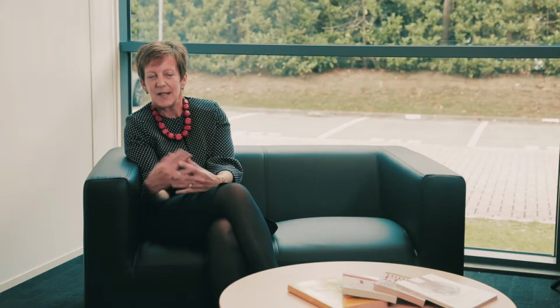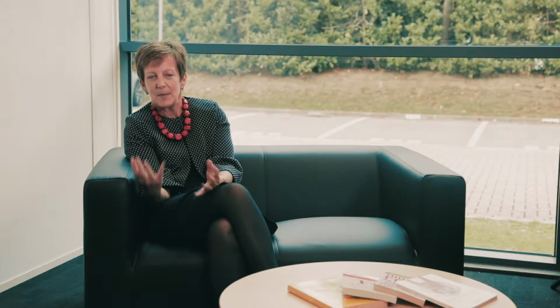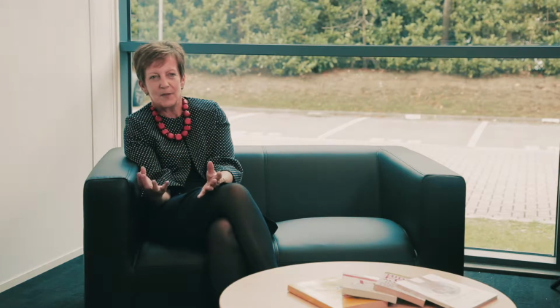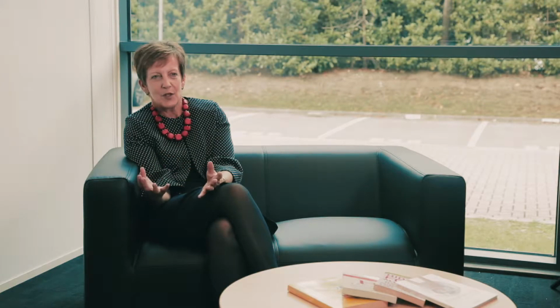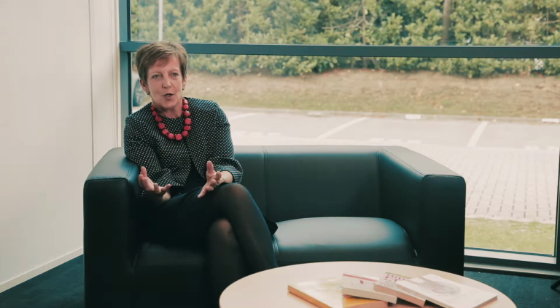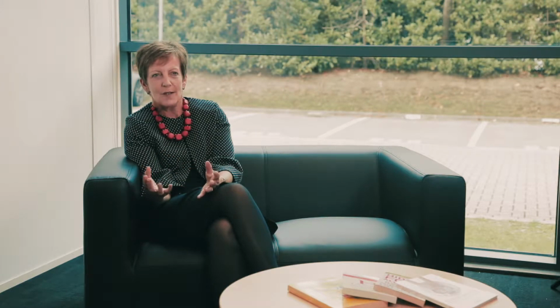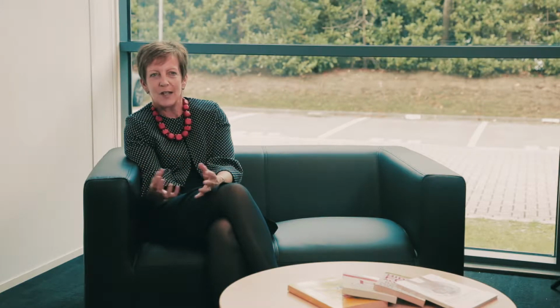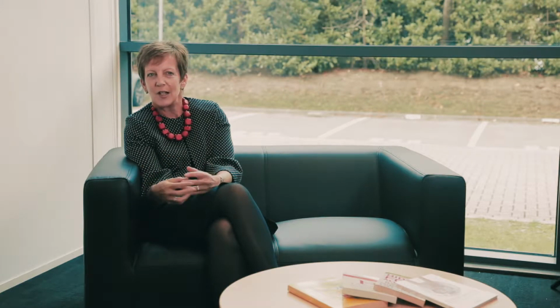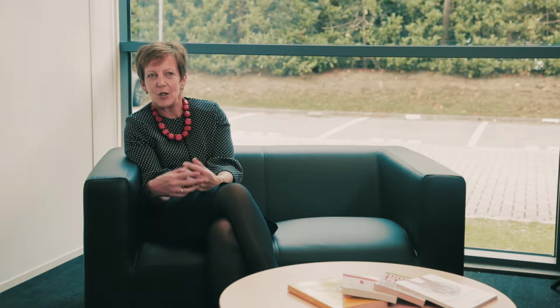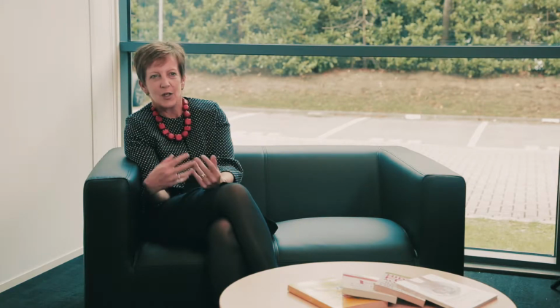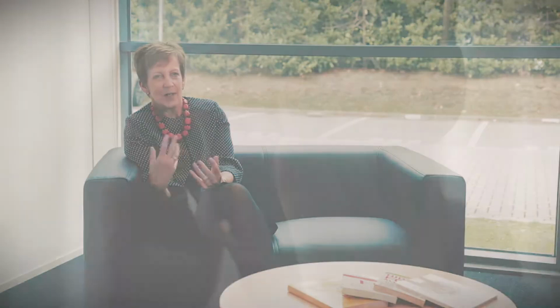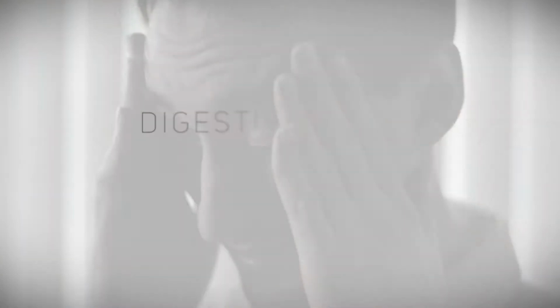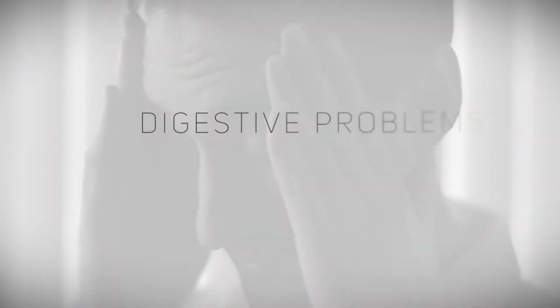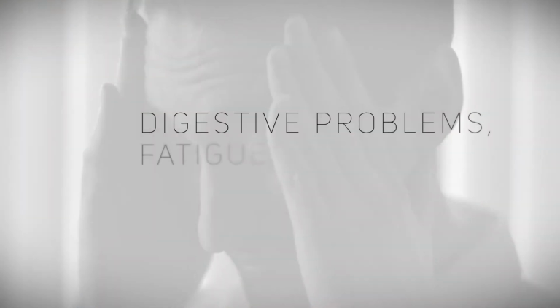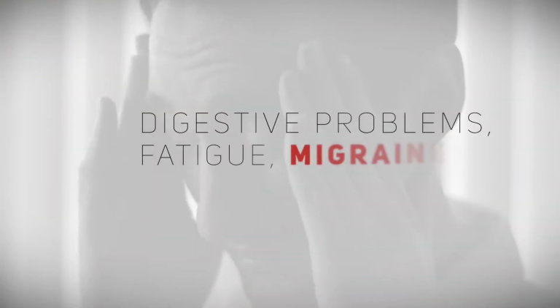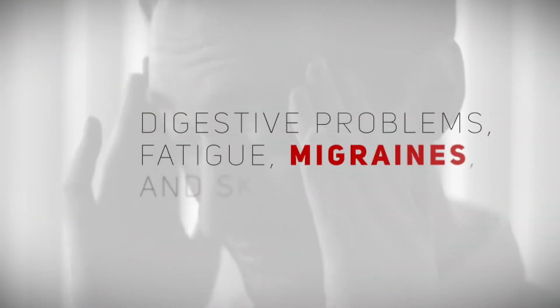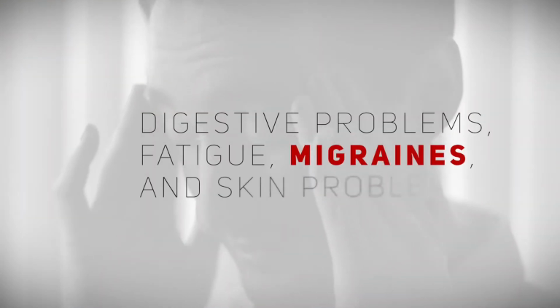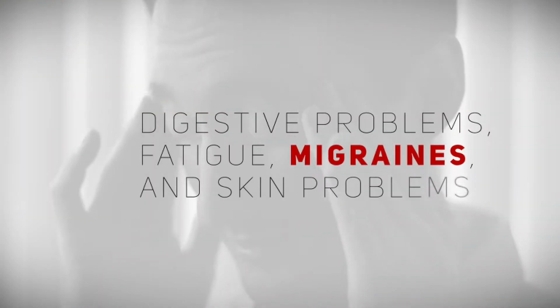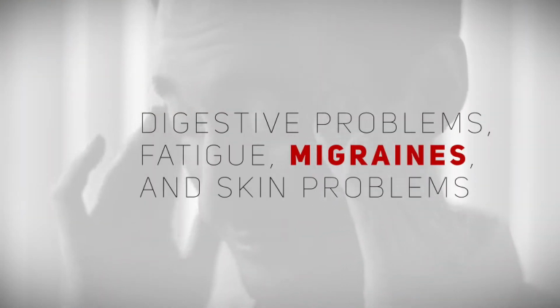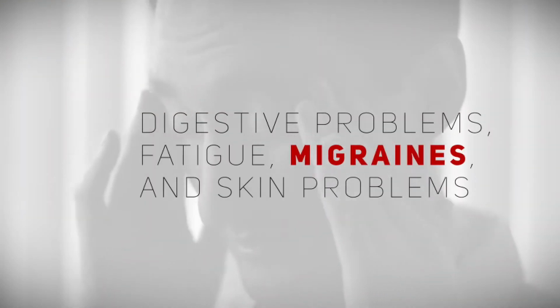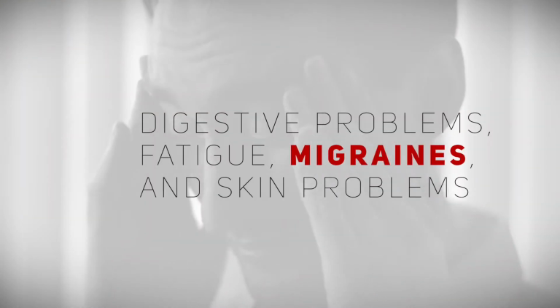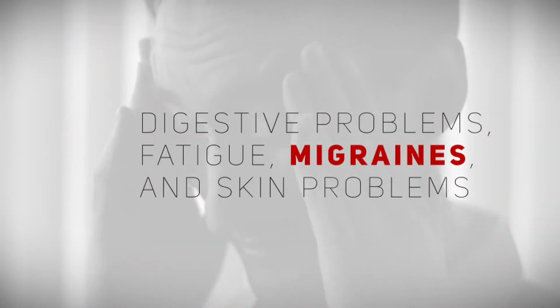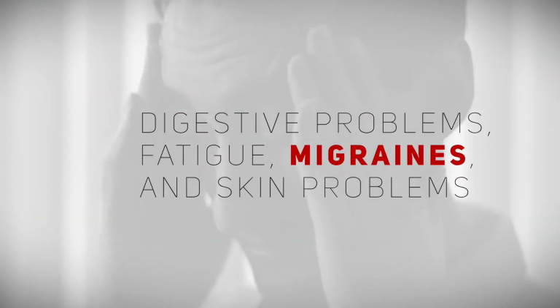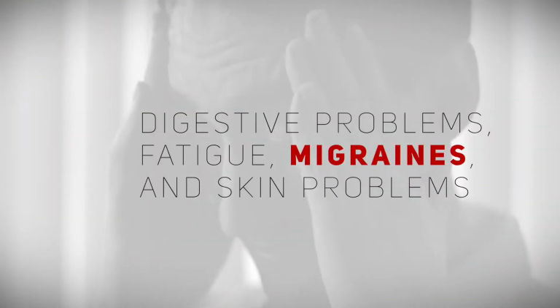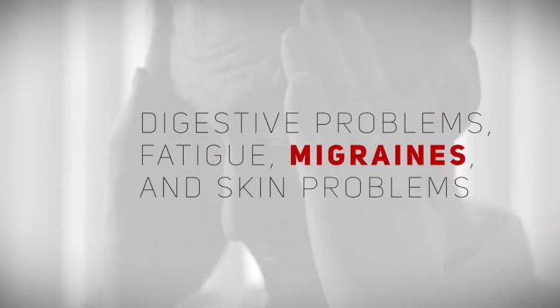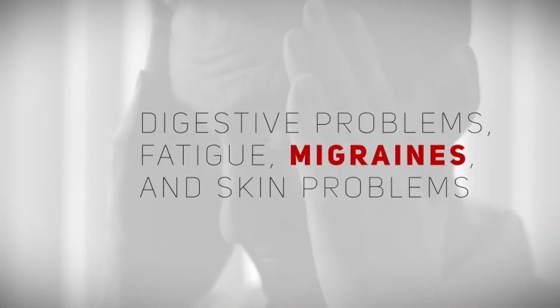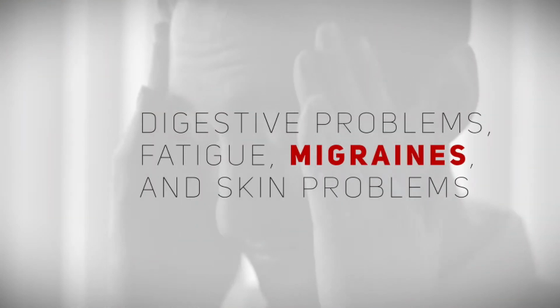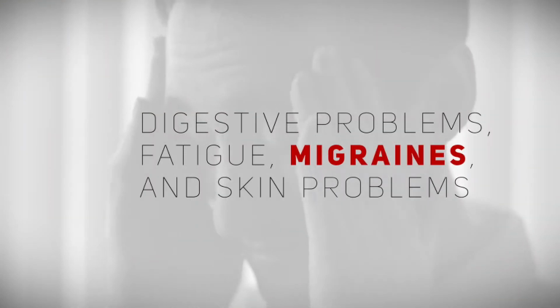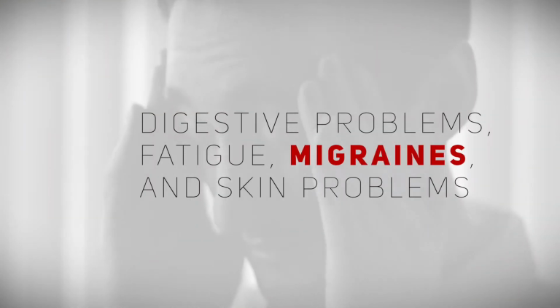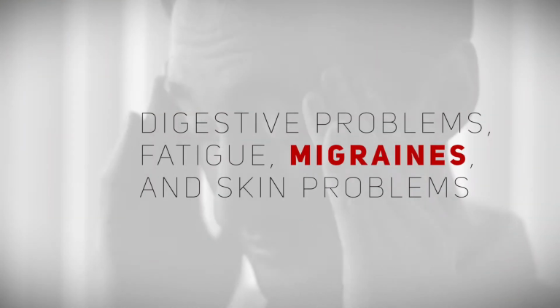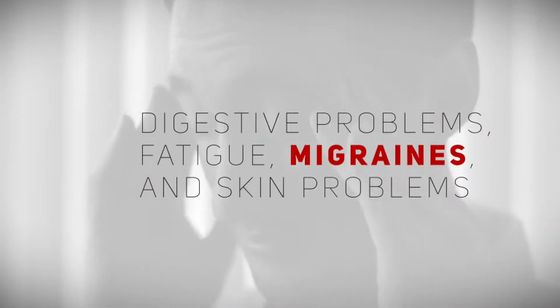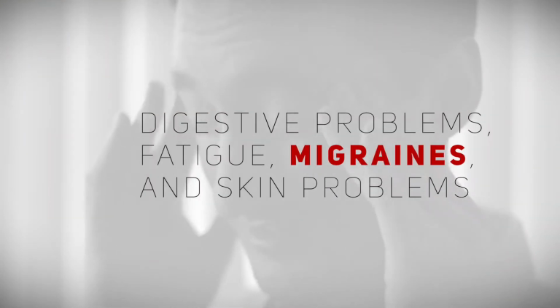Symptoms of food intolerance can include digestive problems, fatigue, and things like migraines and skin problems as well.